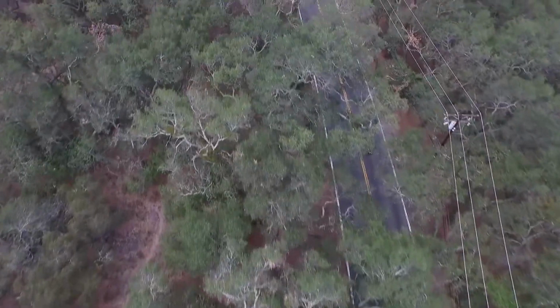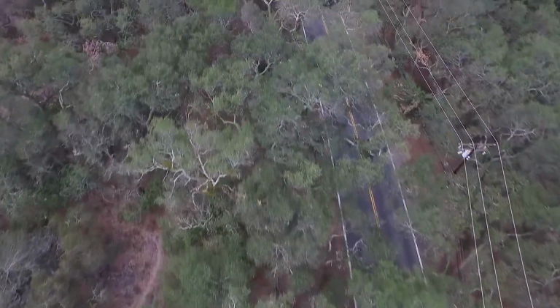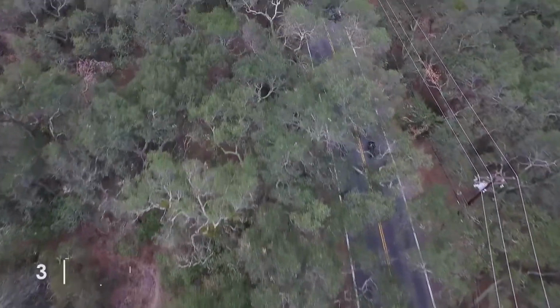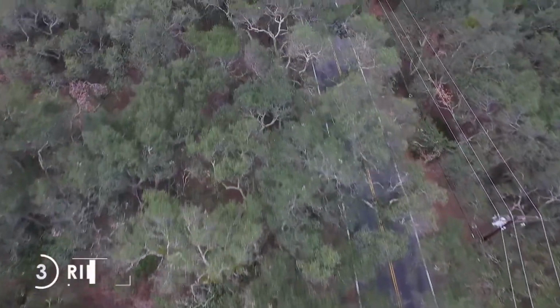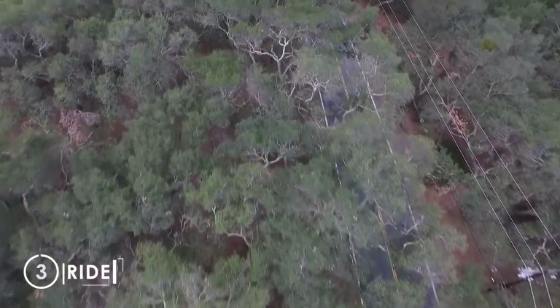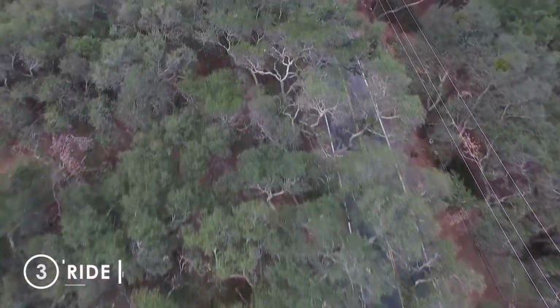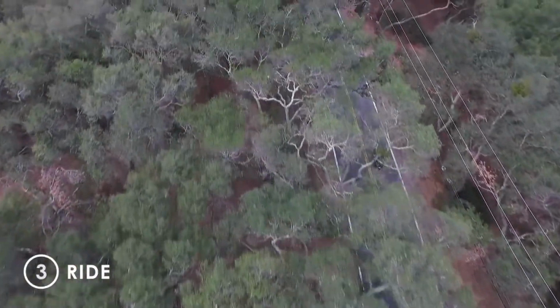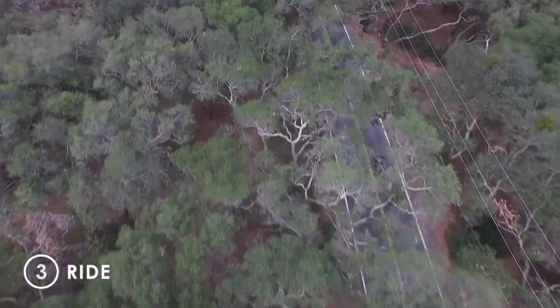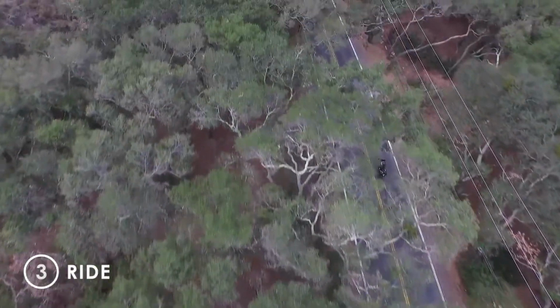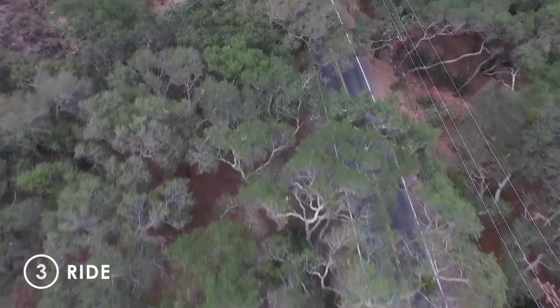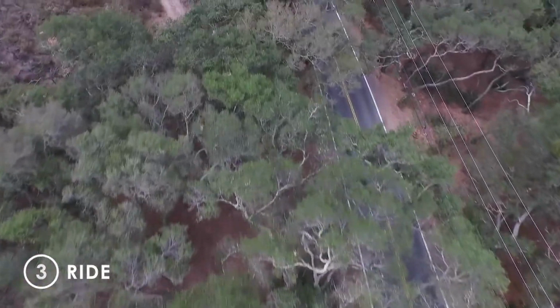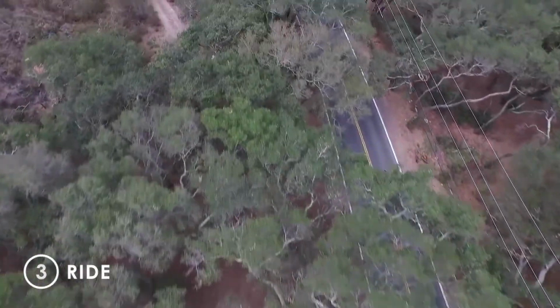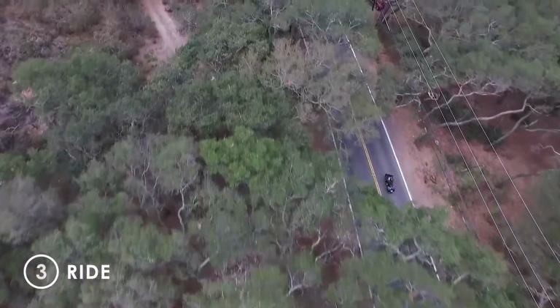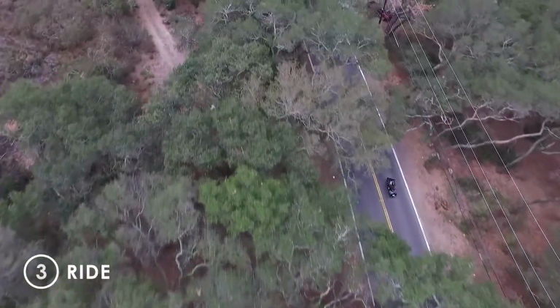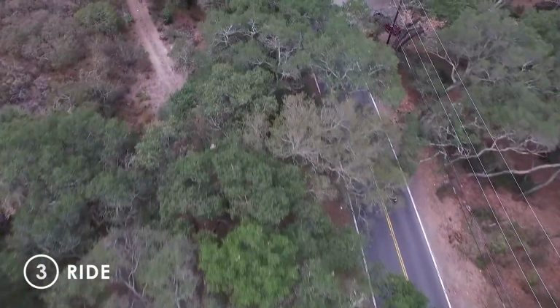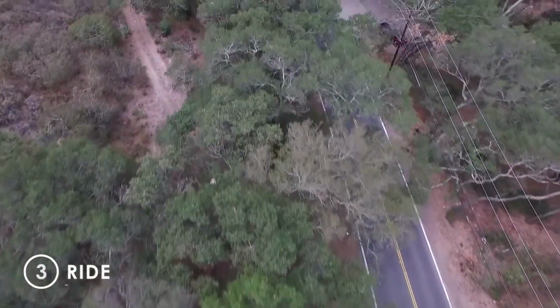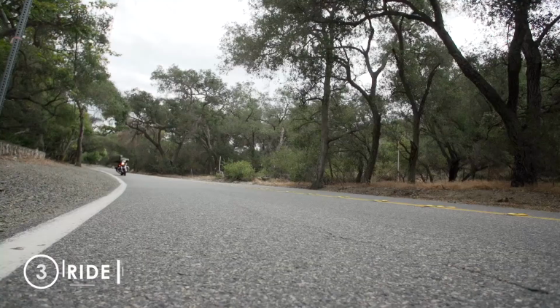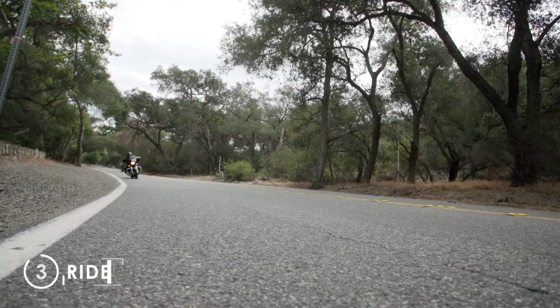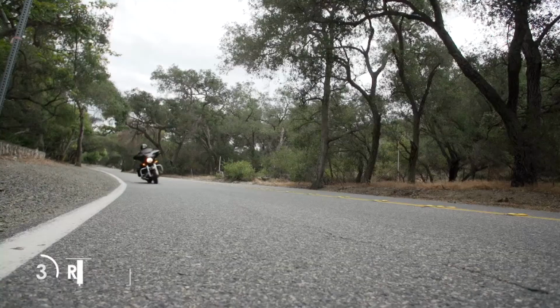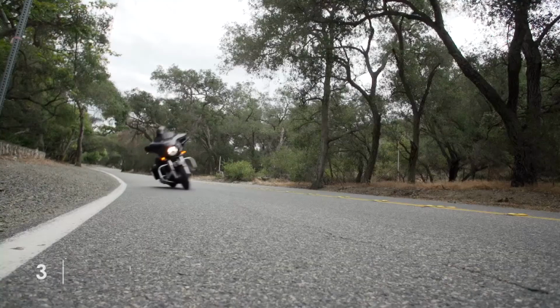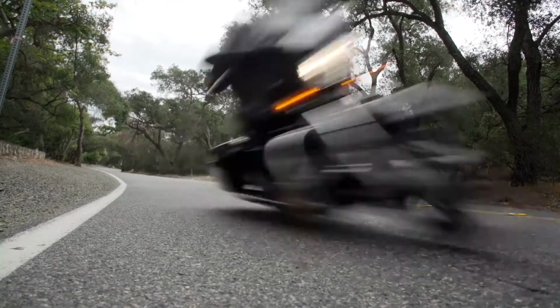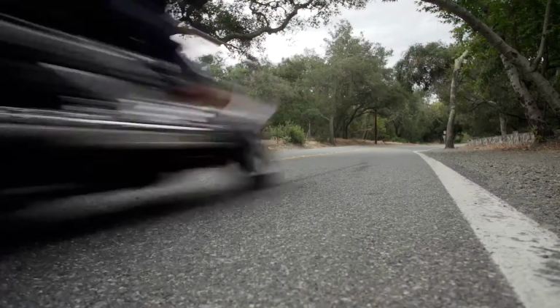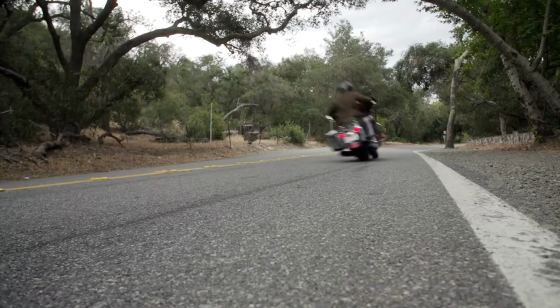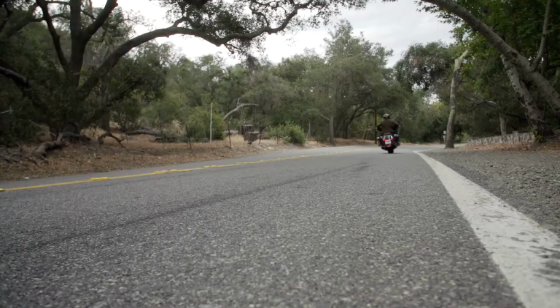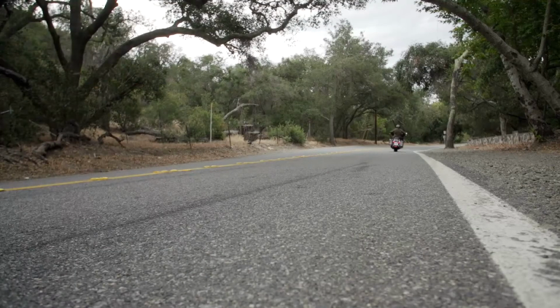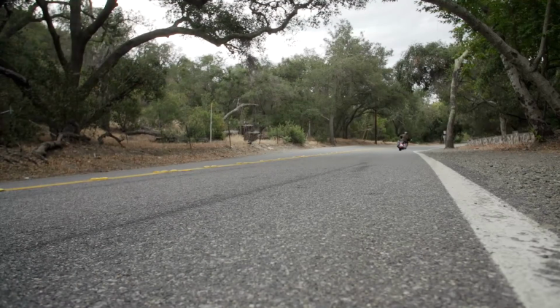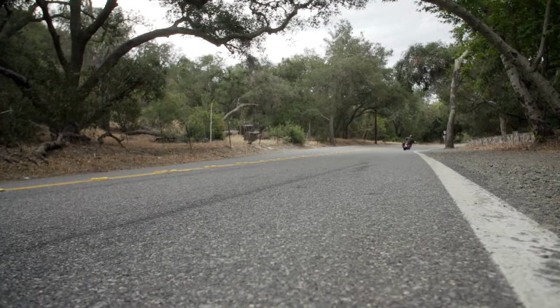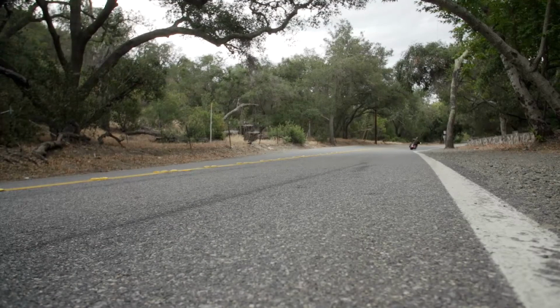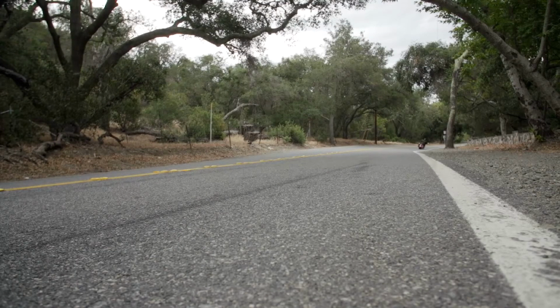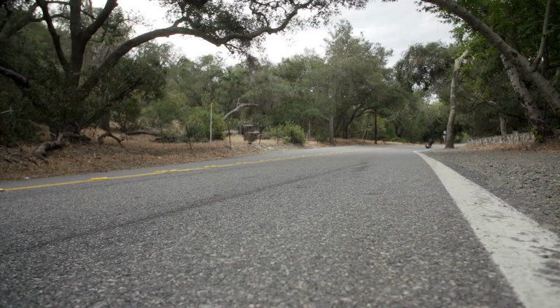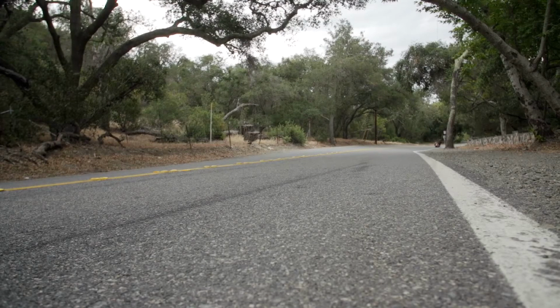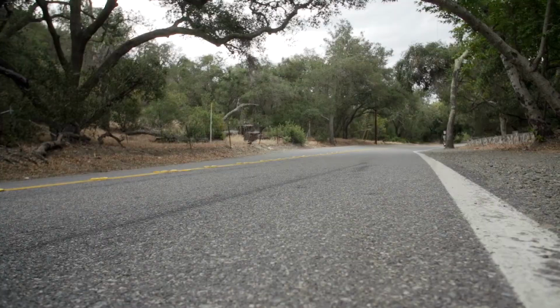Step 3: Ride. Vance & Hines Fuel Pack FP3 — unleash the power of your bike now and for the road ahead.